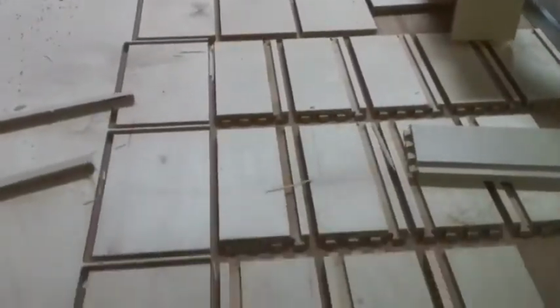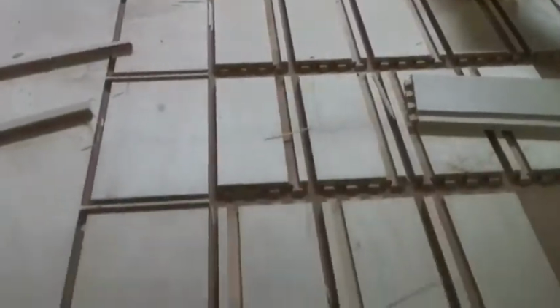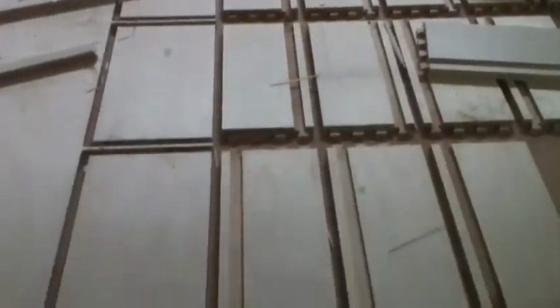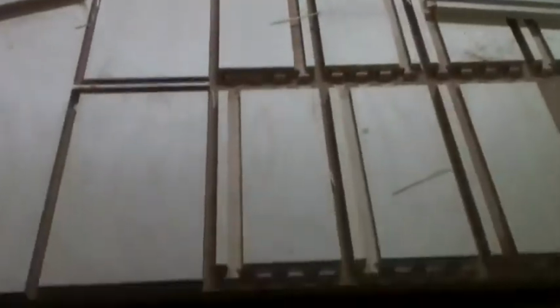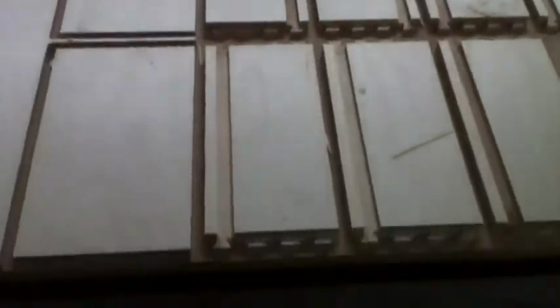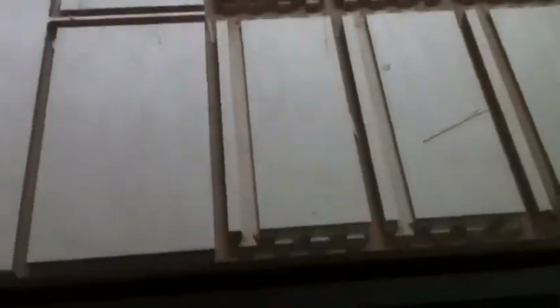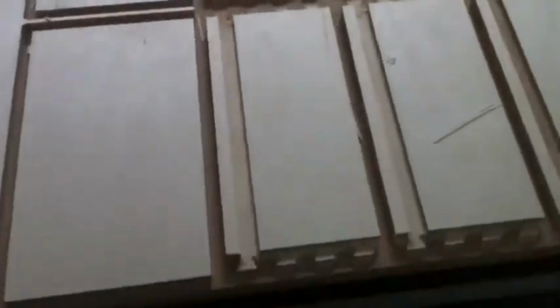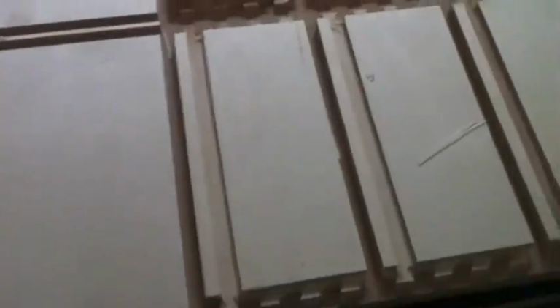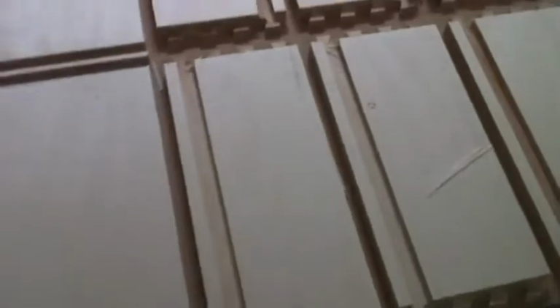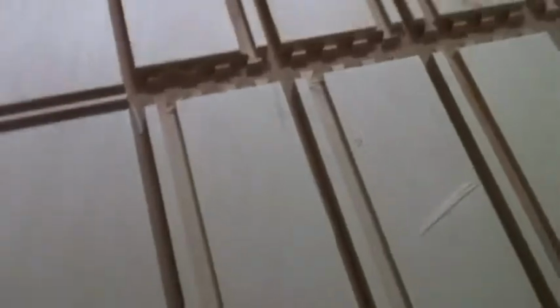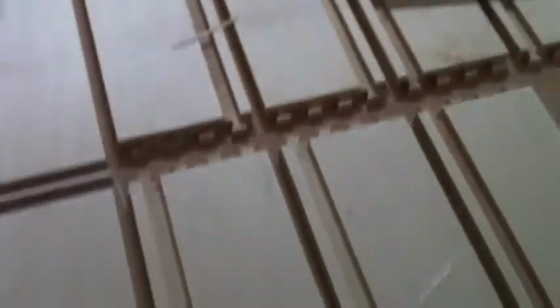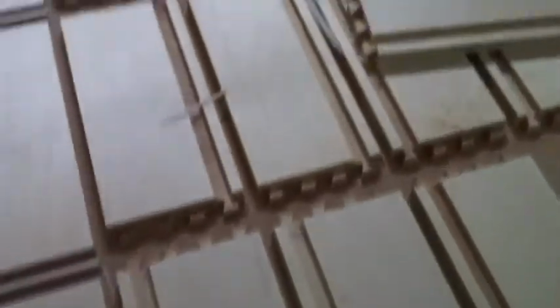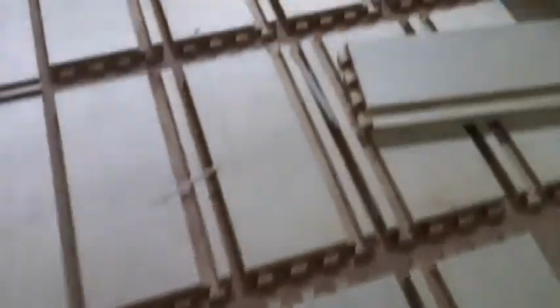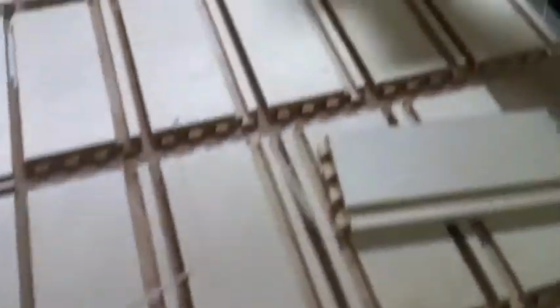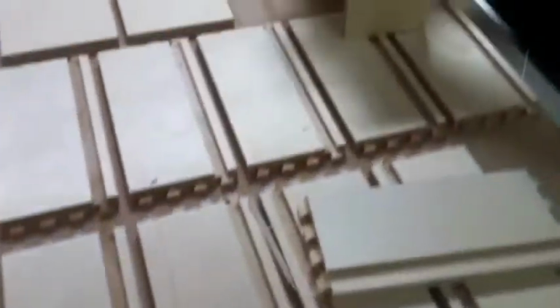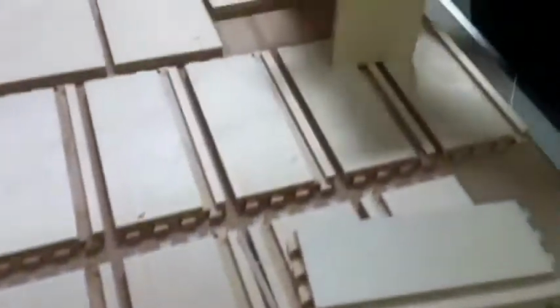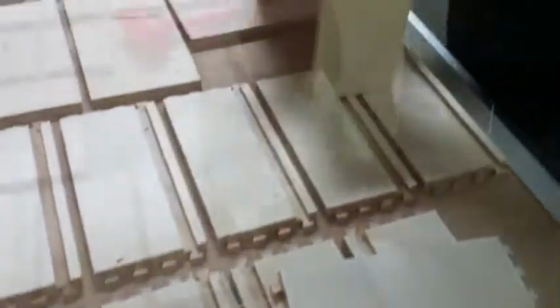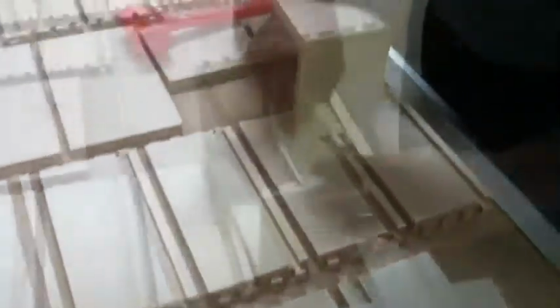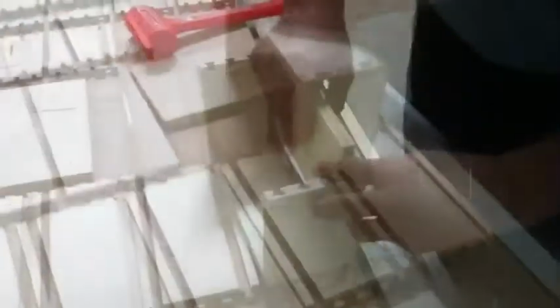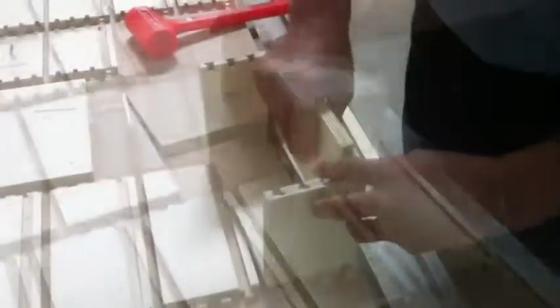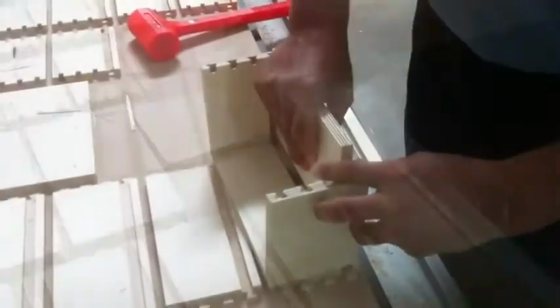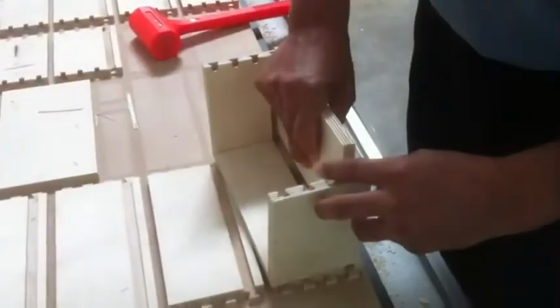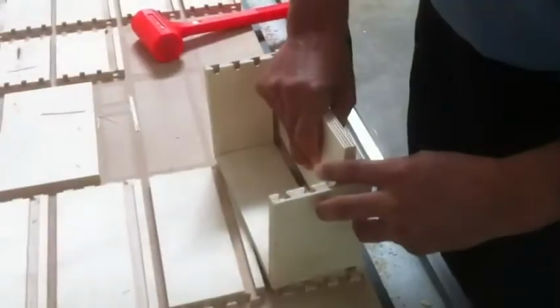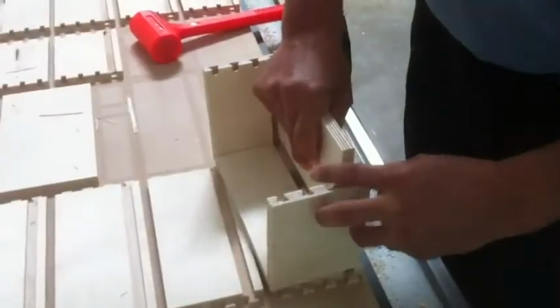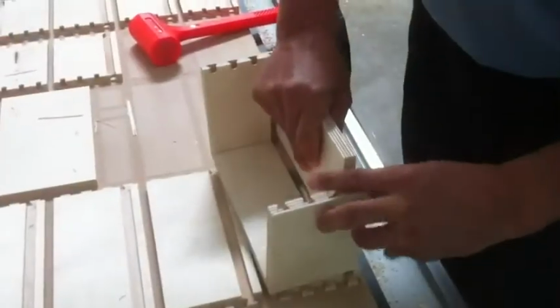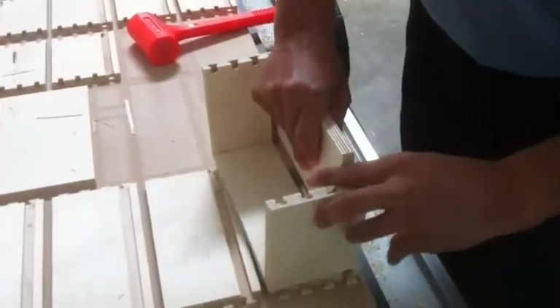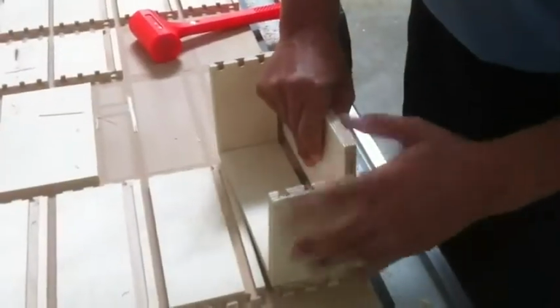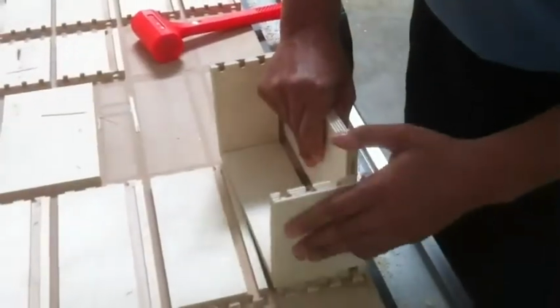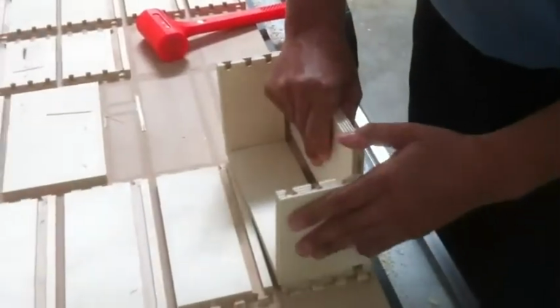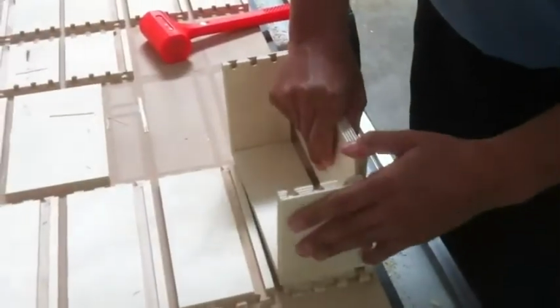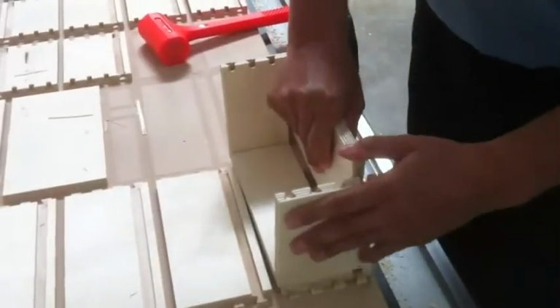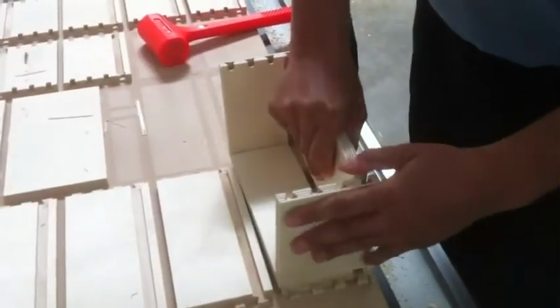Now that the Multicam has finished cutting all the parts, the last thing, of course, is to assemble.